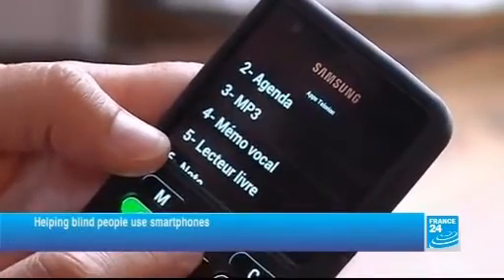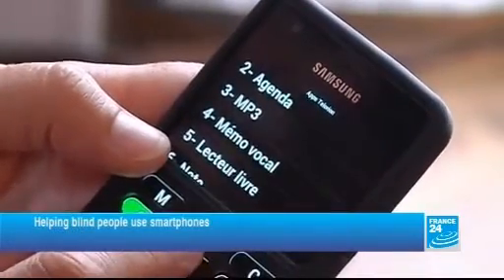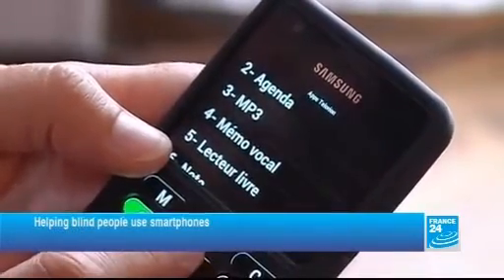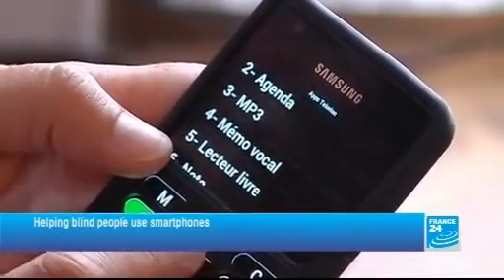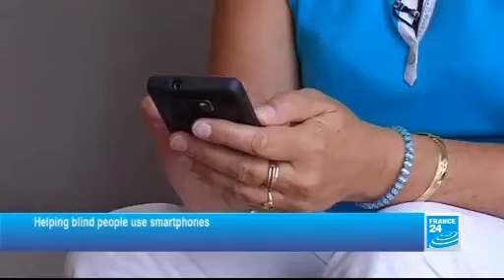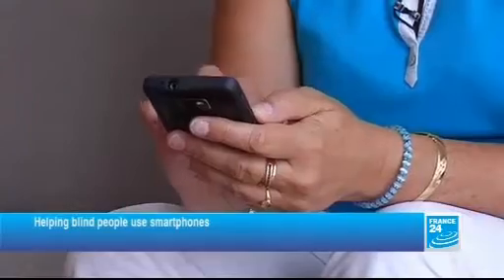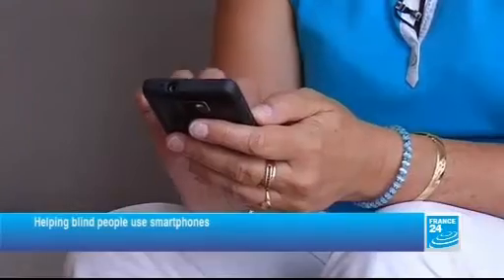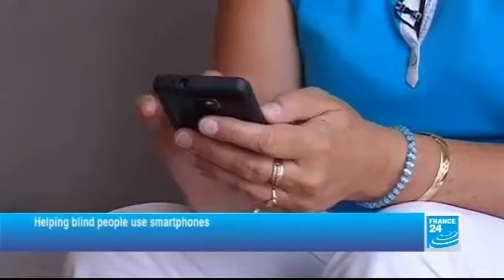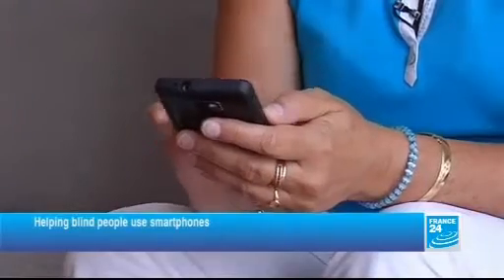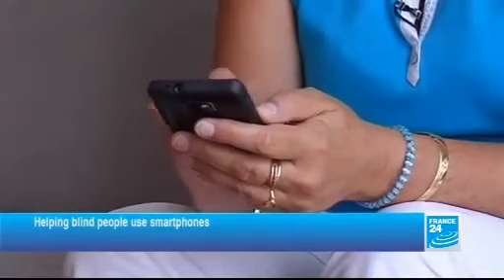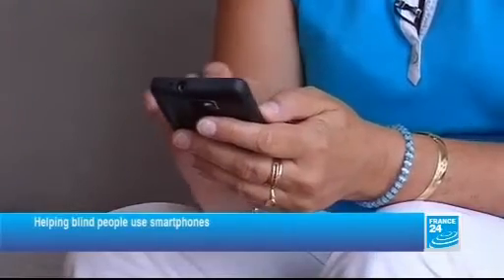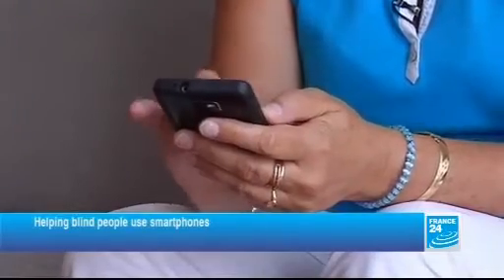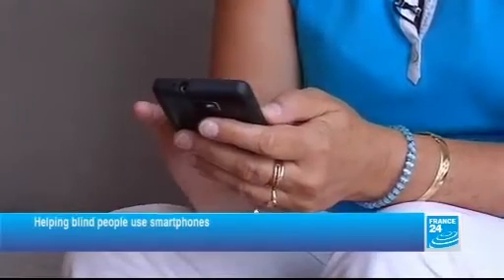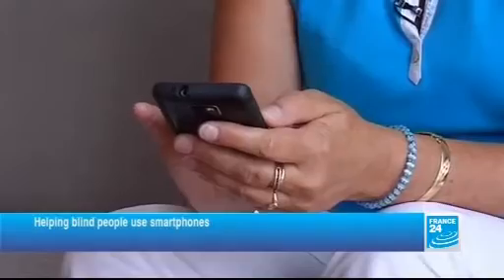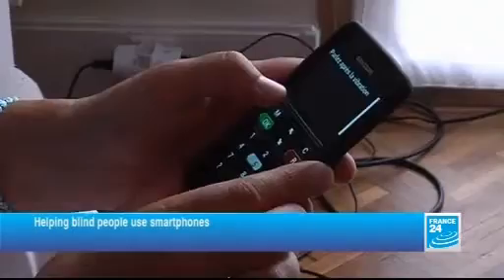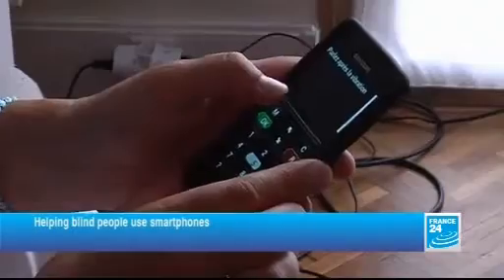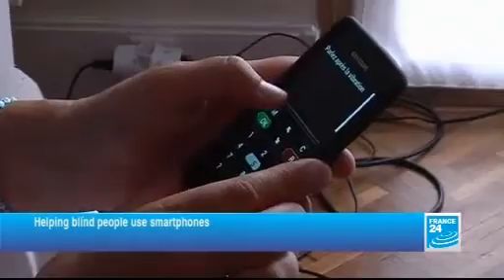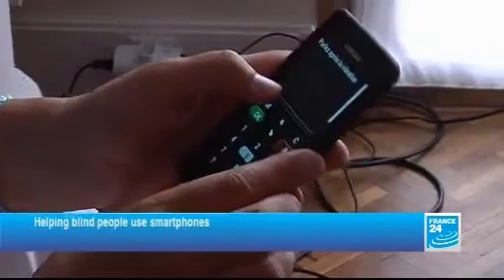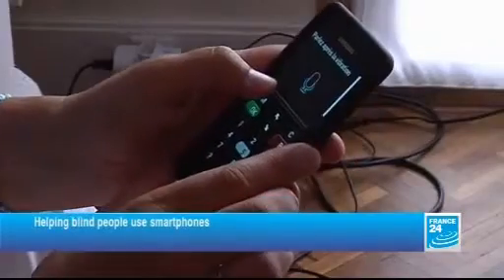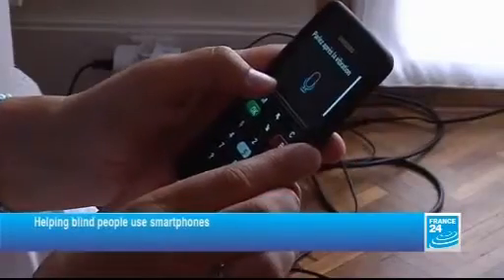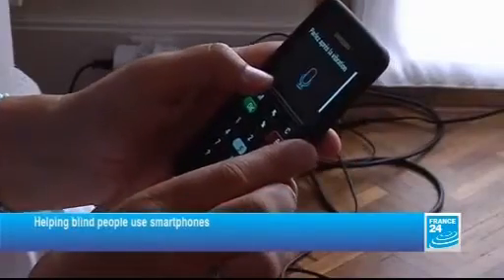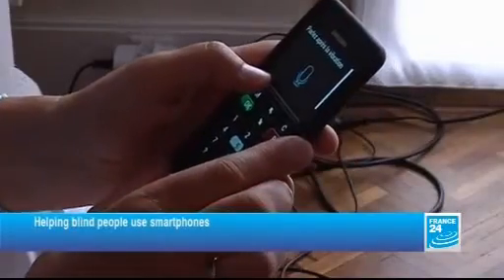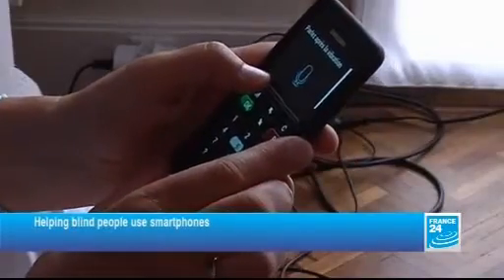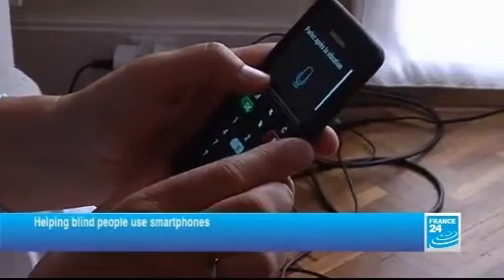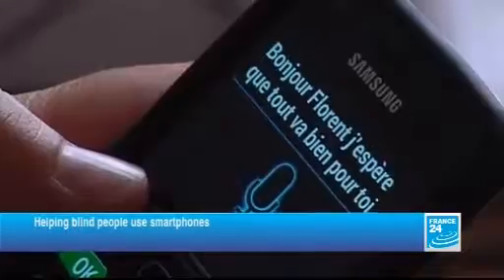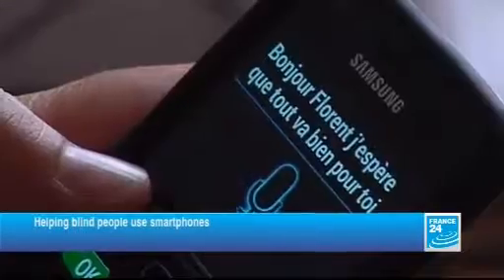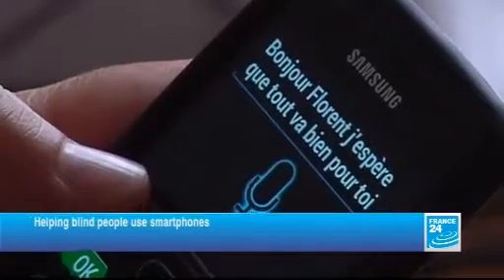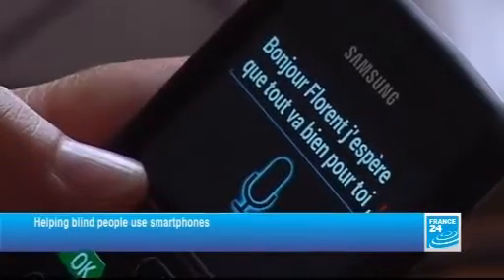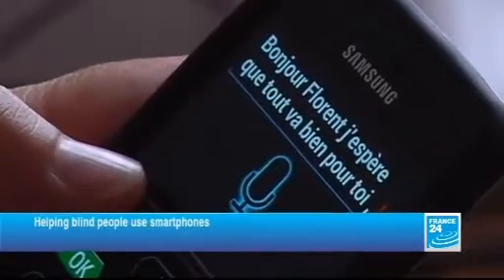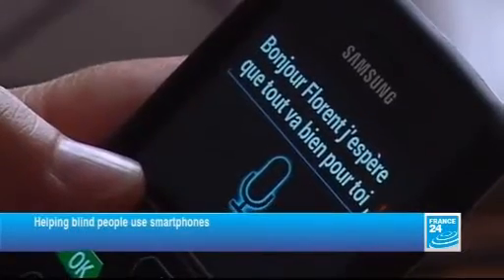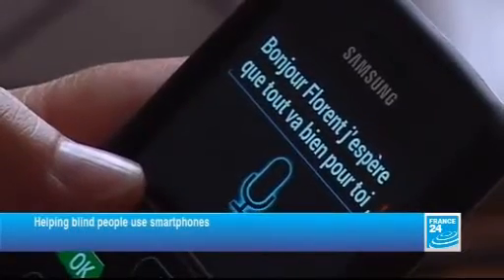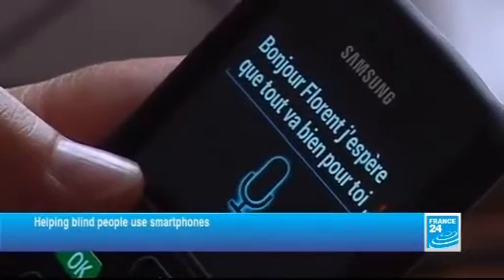With her new keyboard and the voice features, Dominique now has access to a digital world most take for granted.